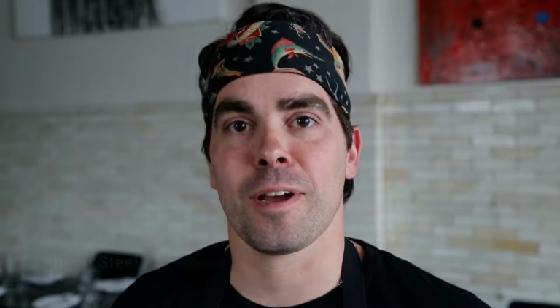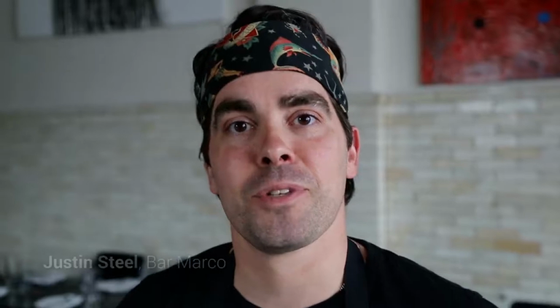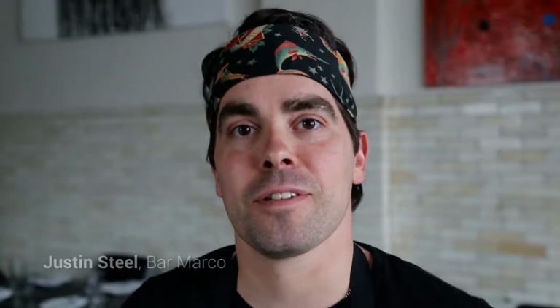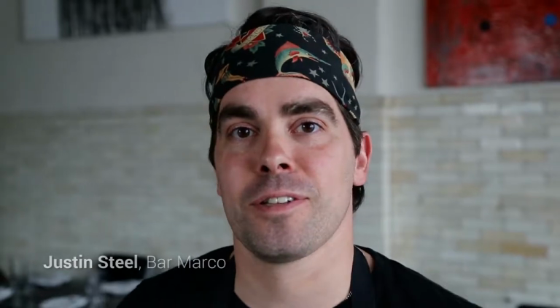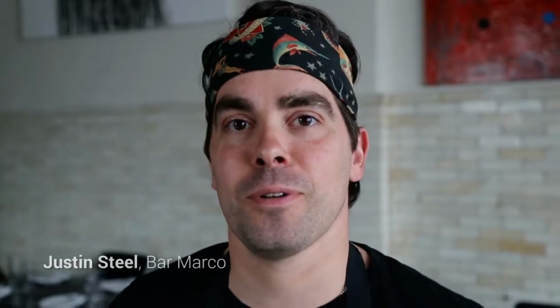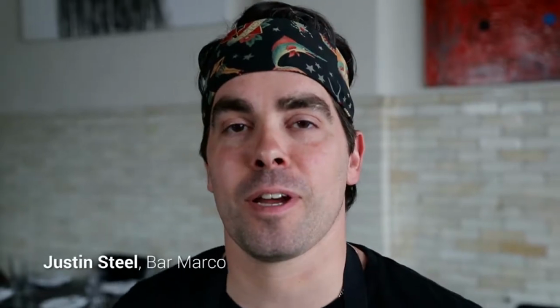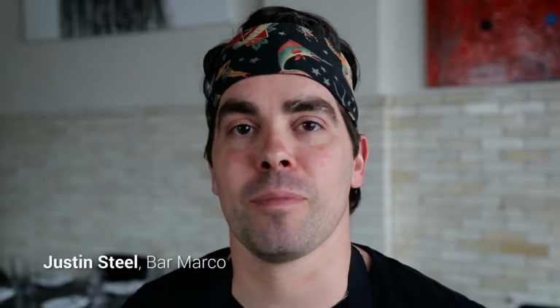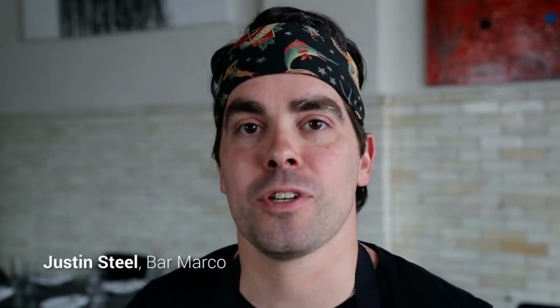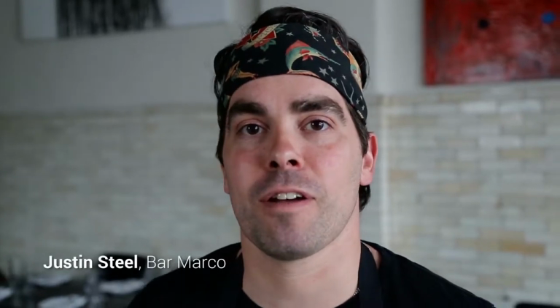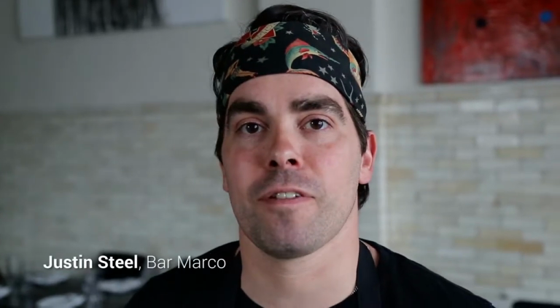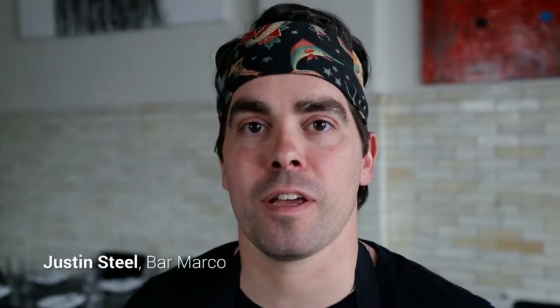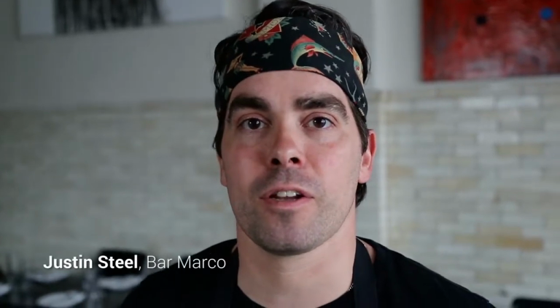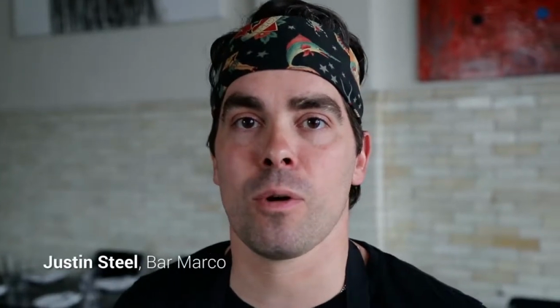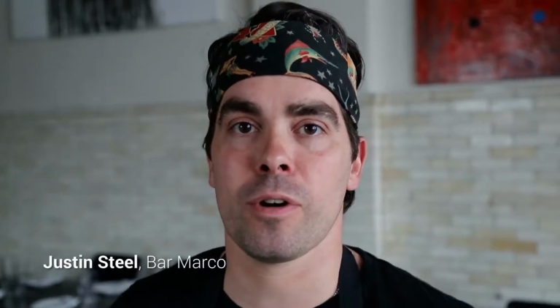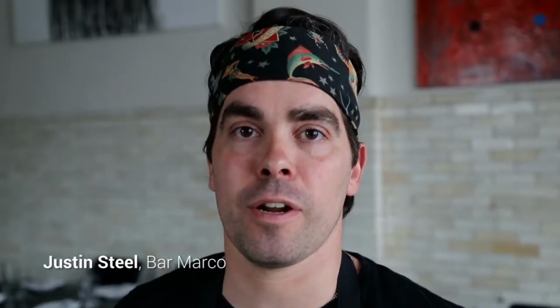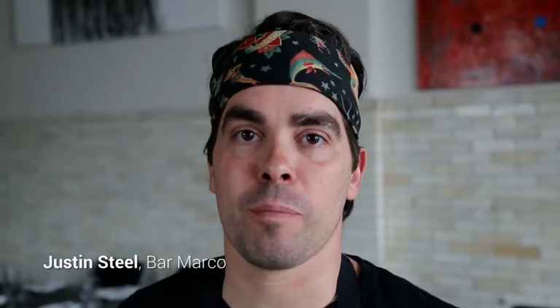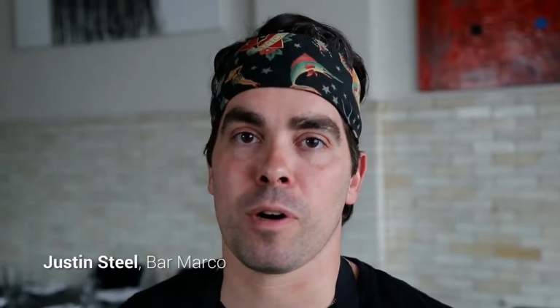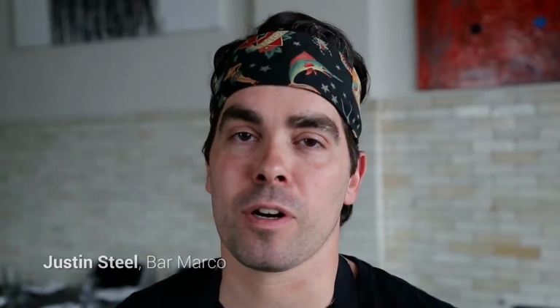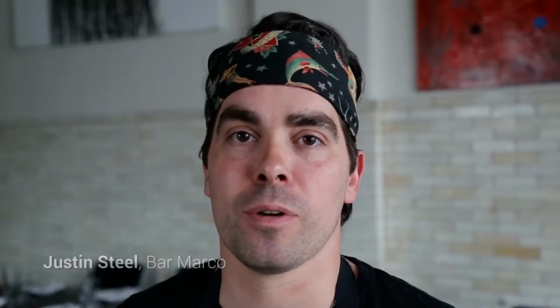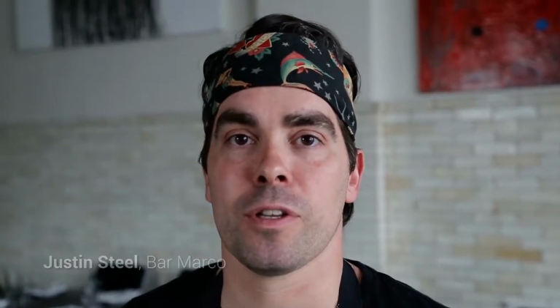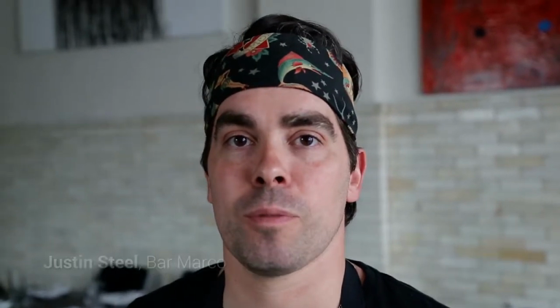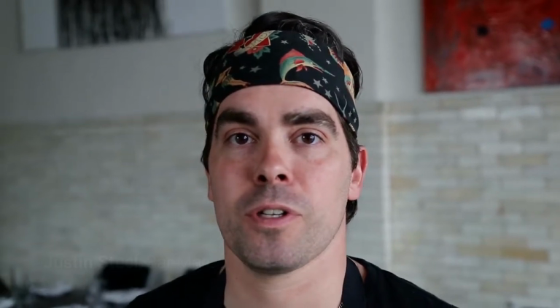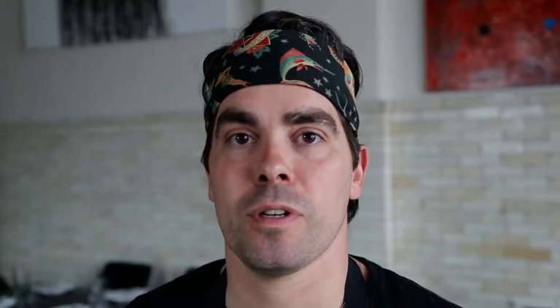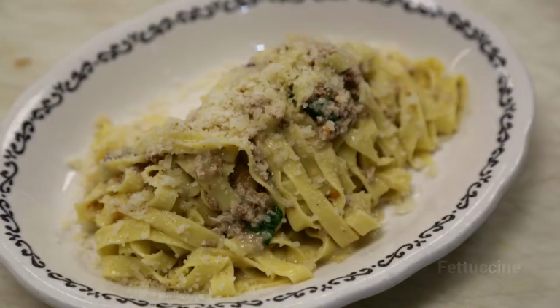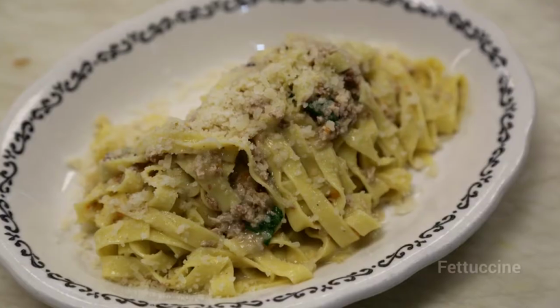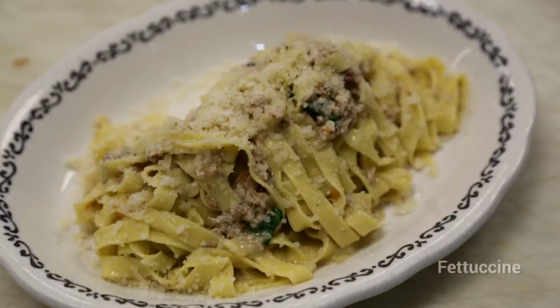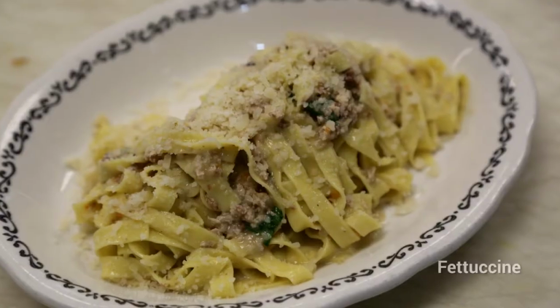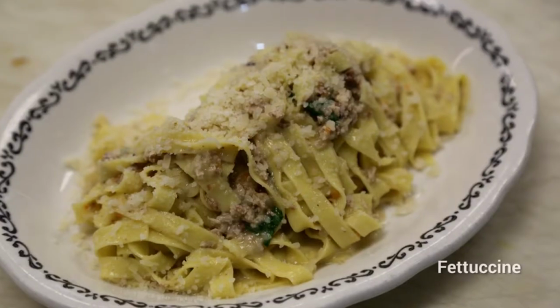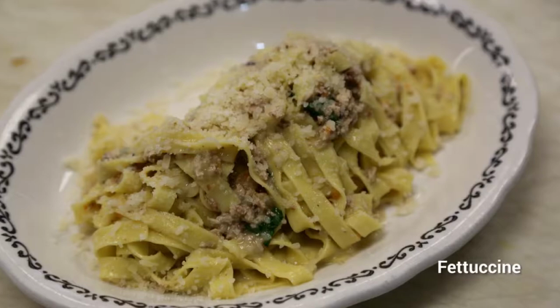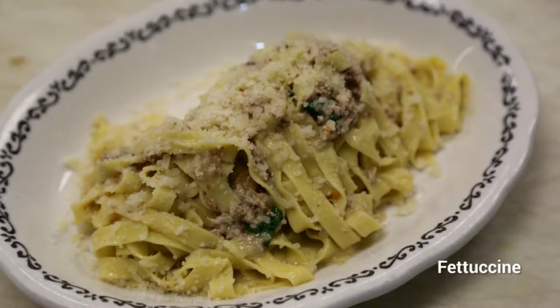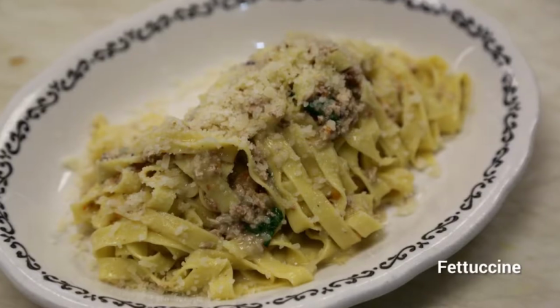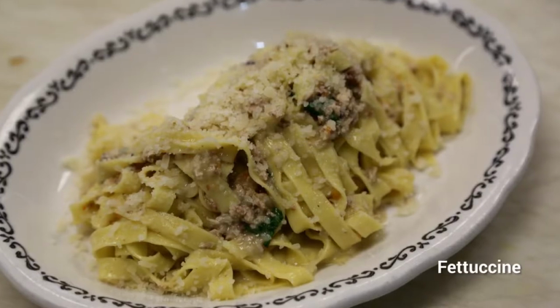I'm Justin Steele, the chef and co-owner here at Bar Marco in the Strip District. Today we're gonna make some fresh fettuccini.